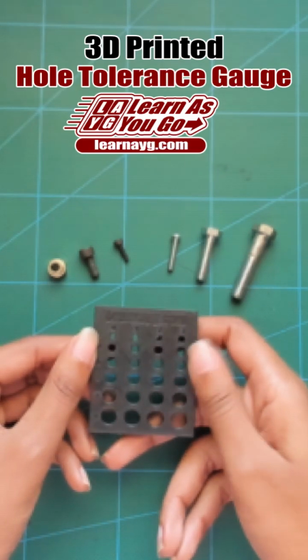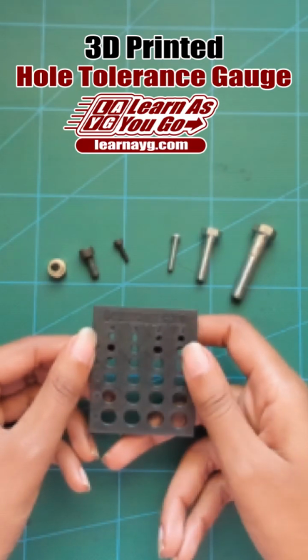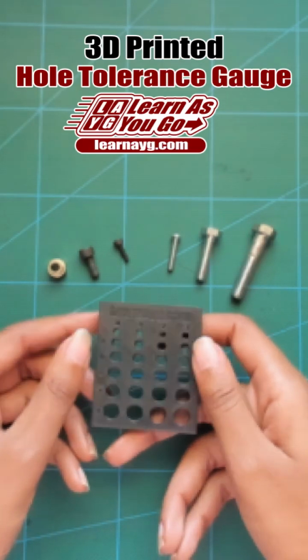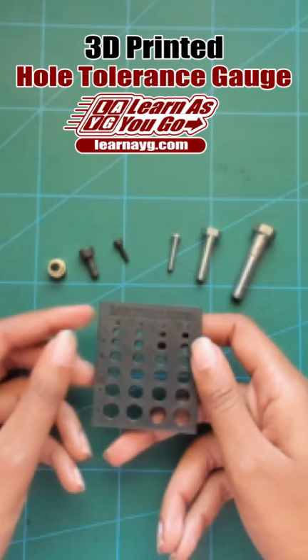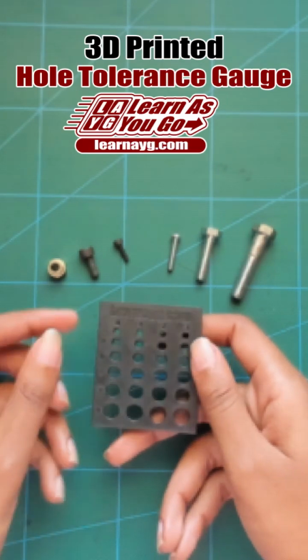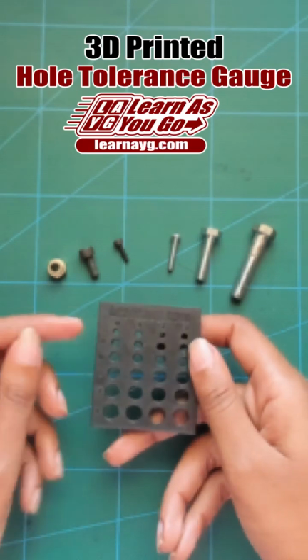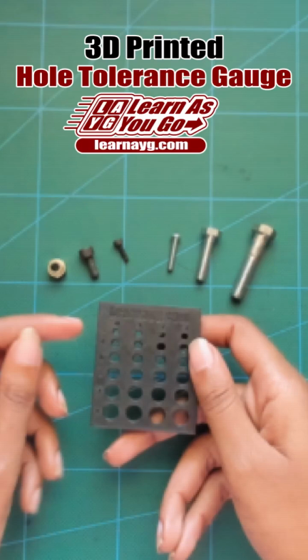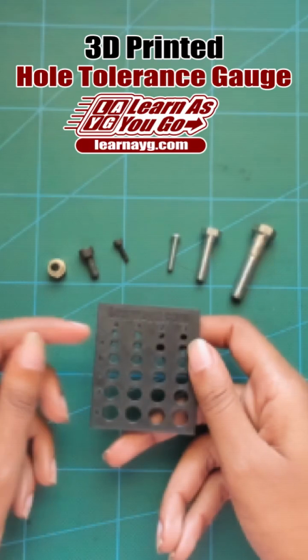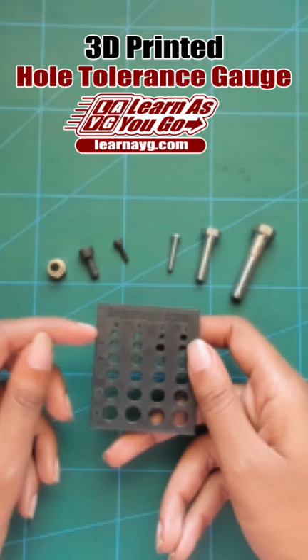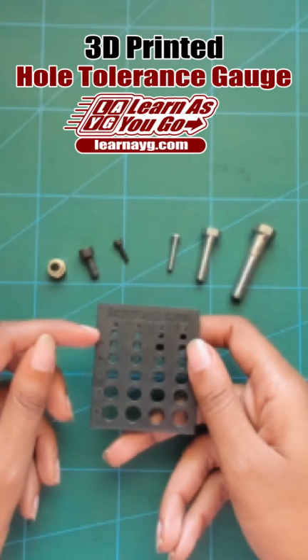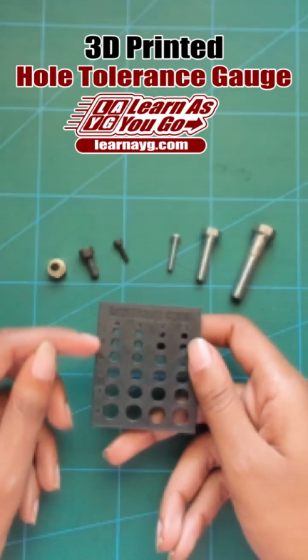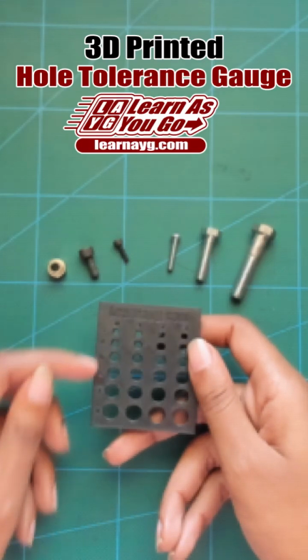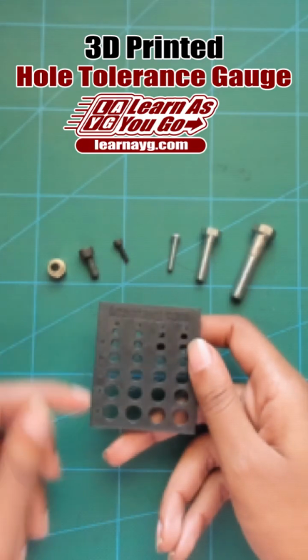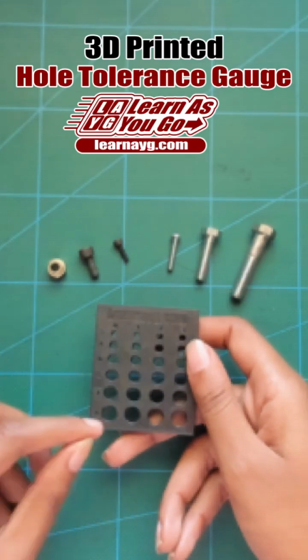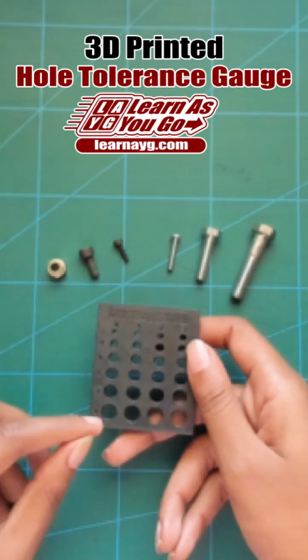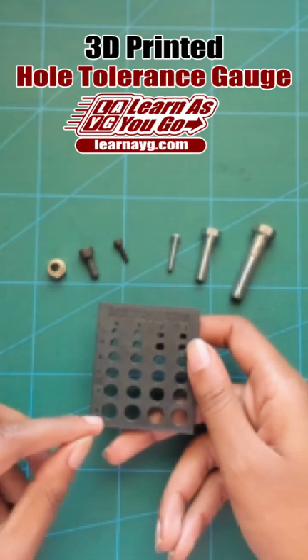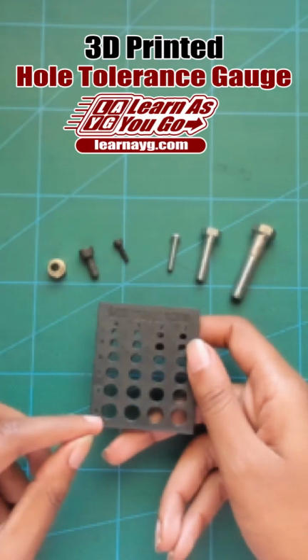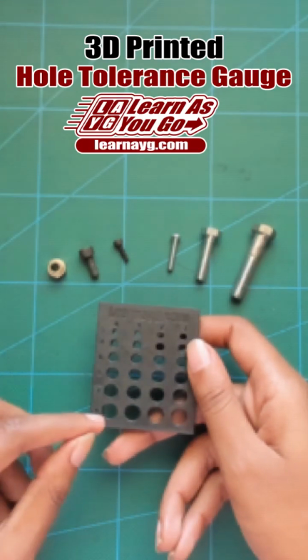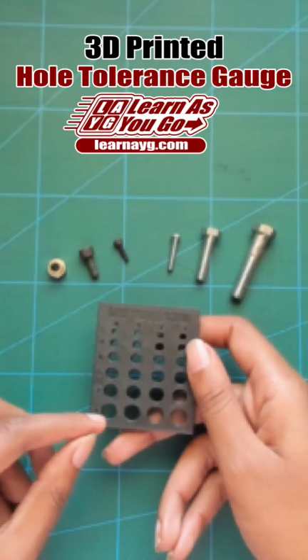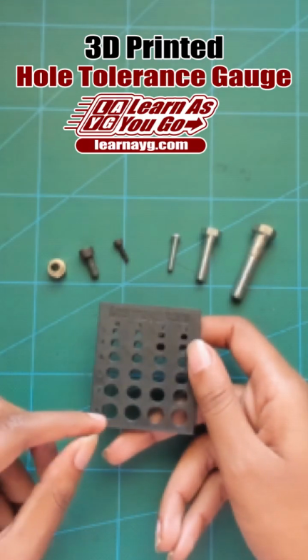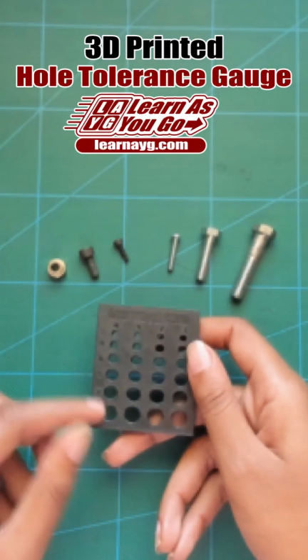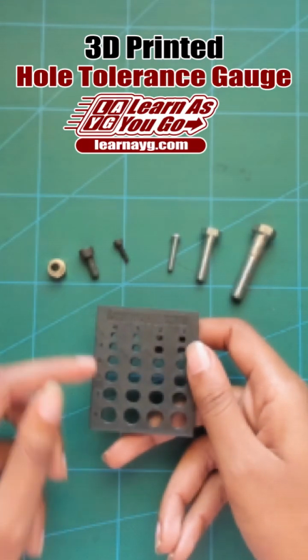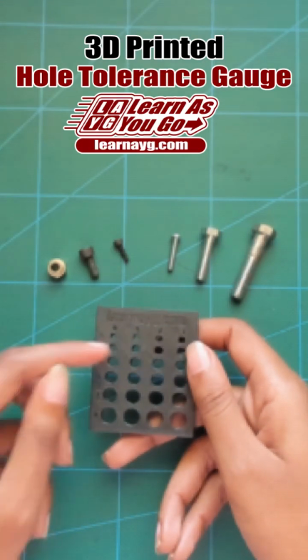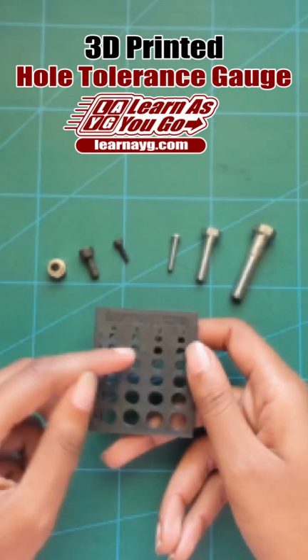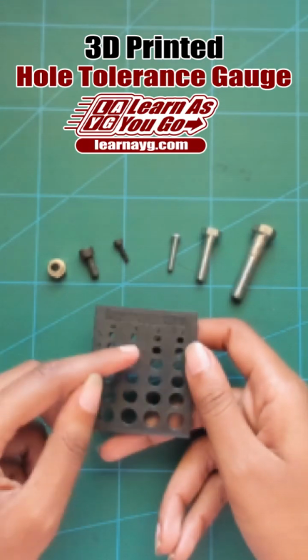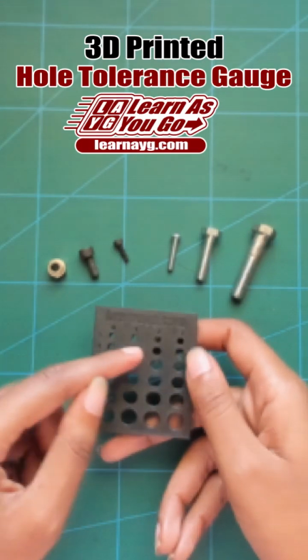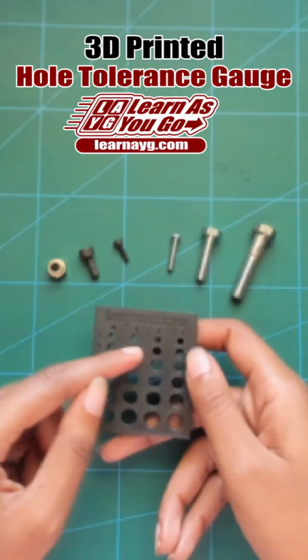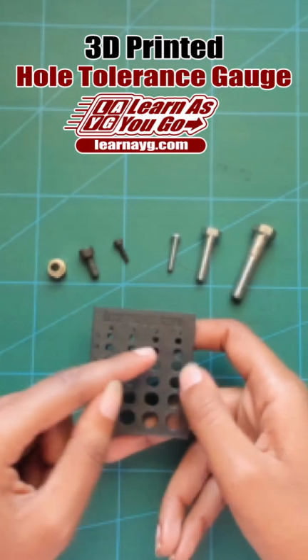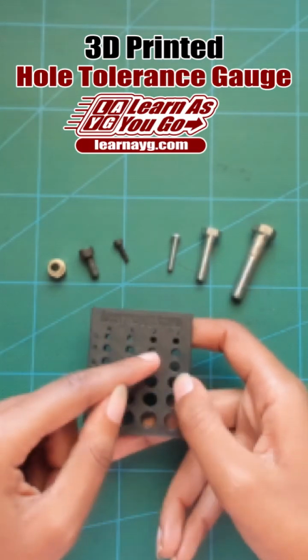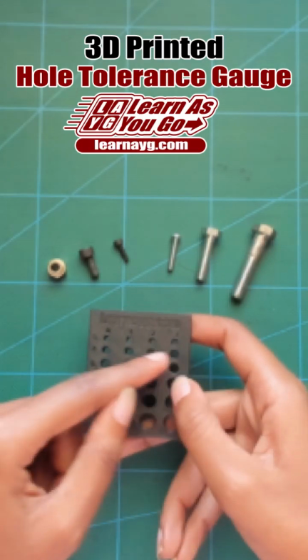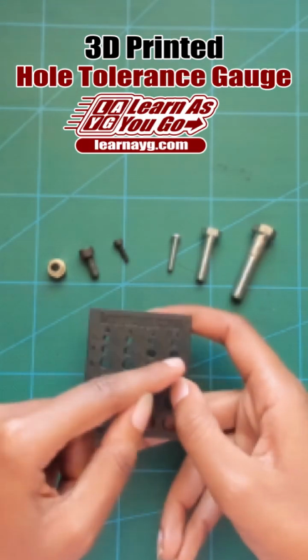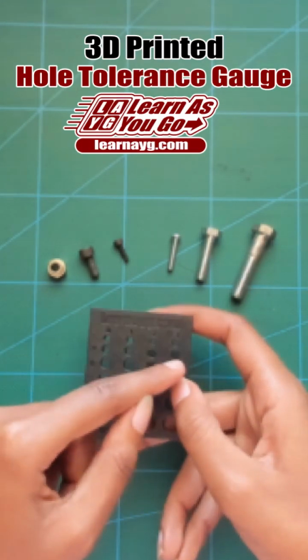It has hole sizes from M3 all the way to M8, with tolerances of .0, .1, .2, and .3.